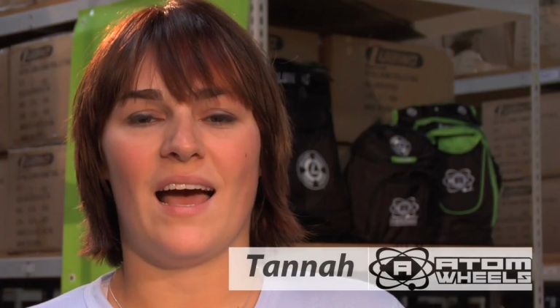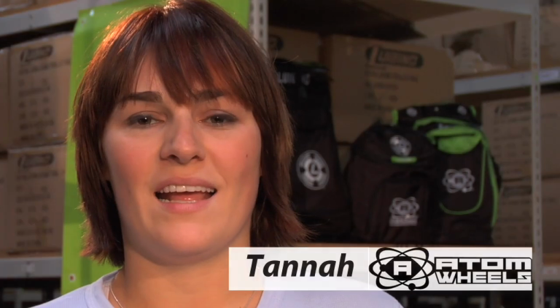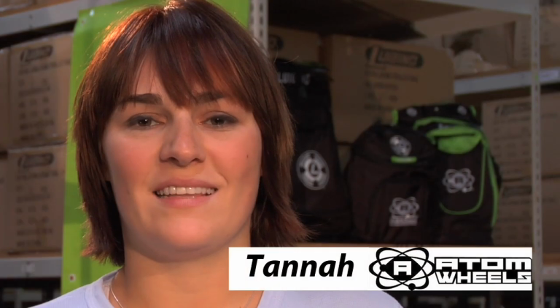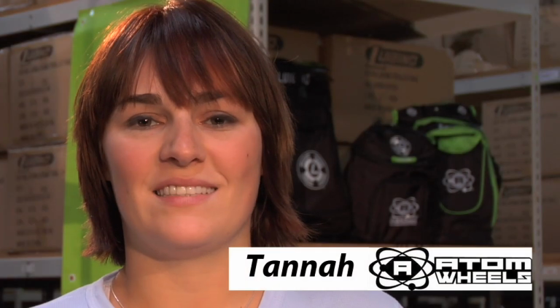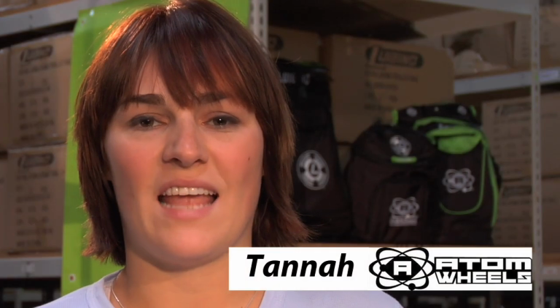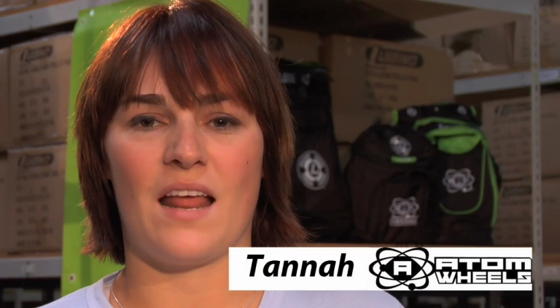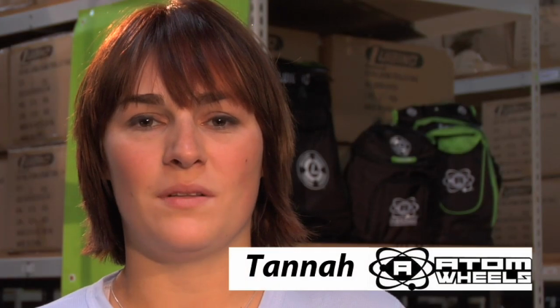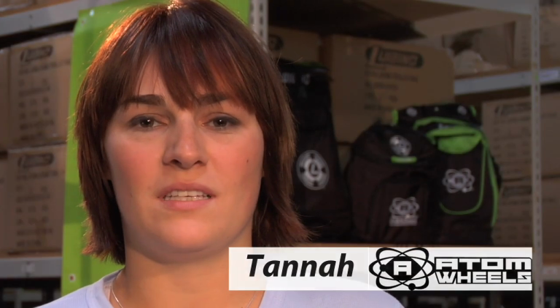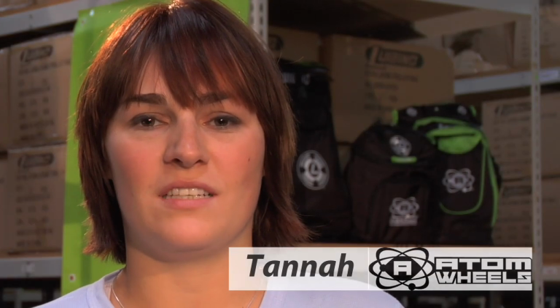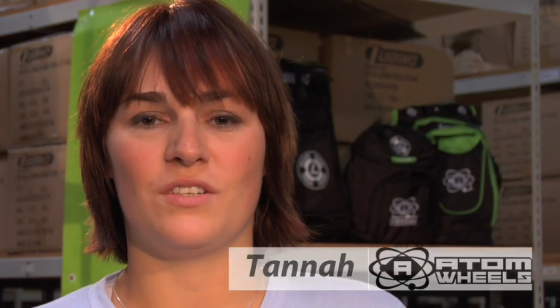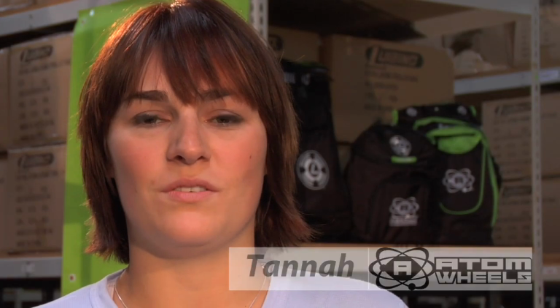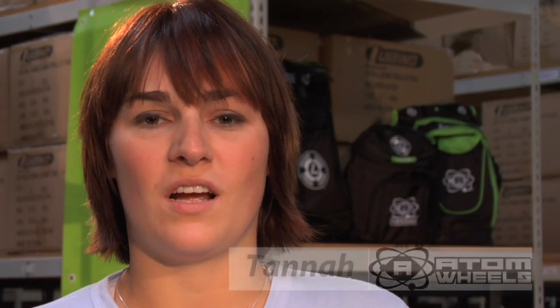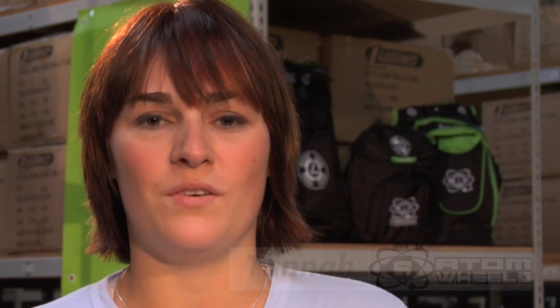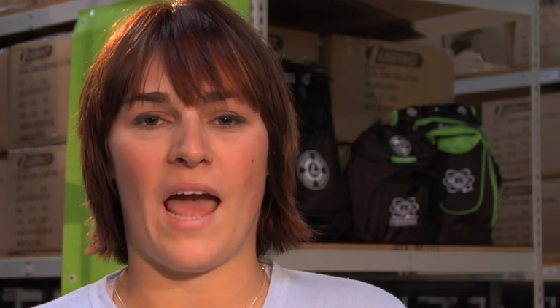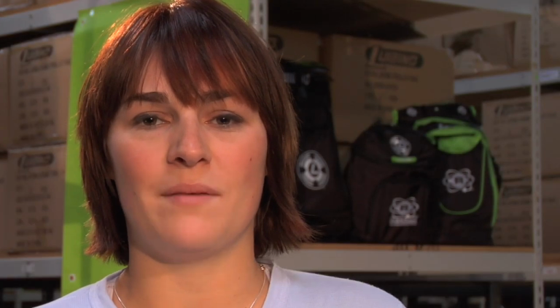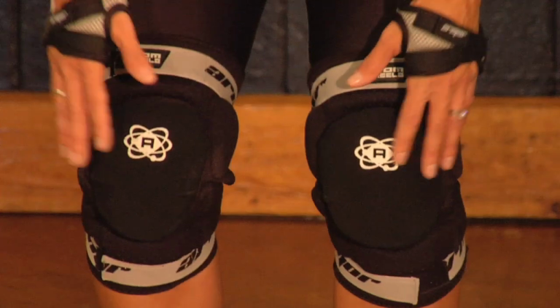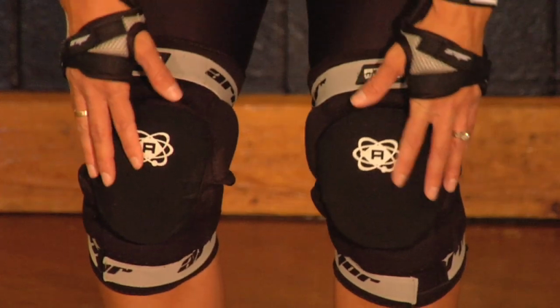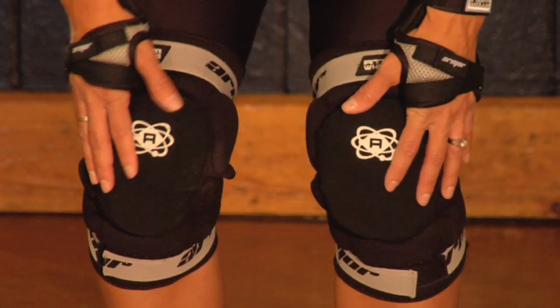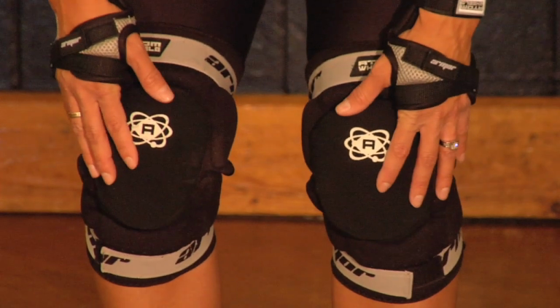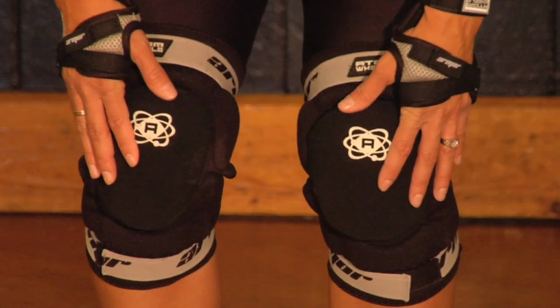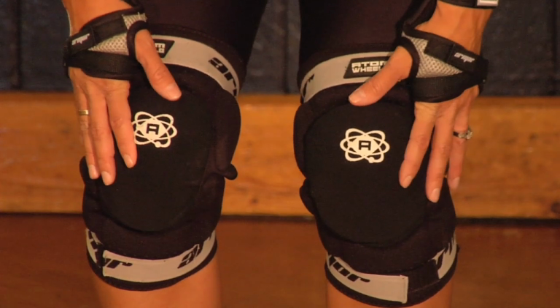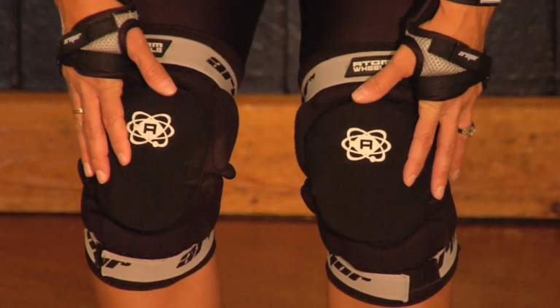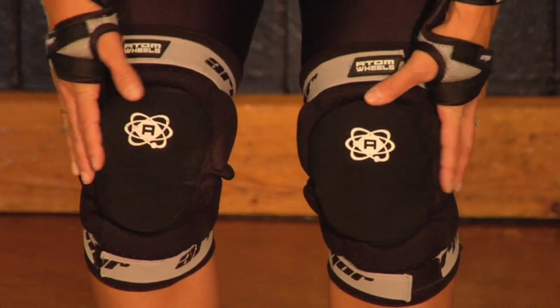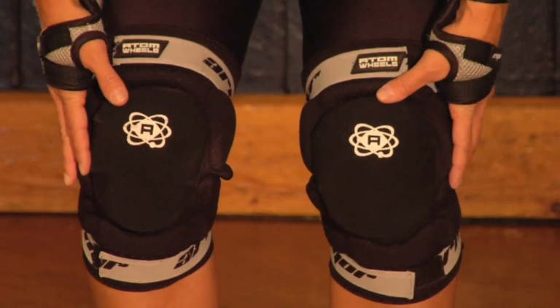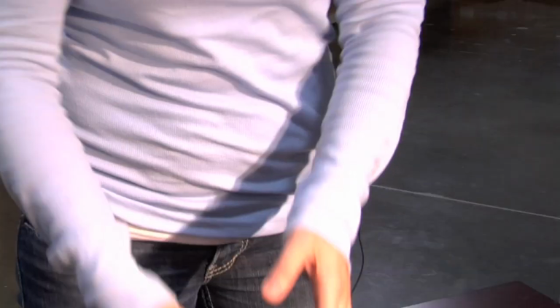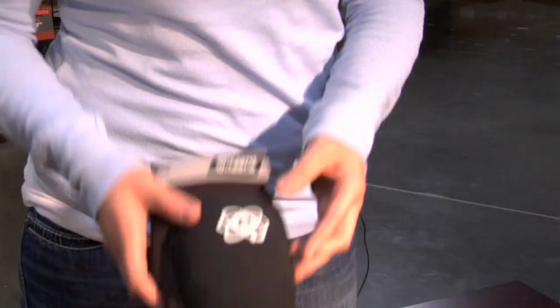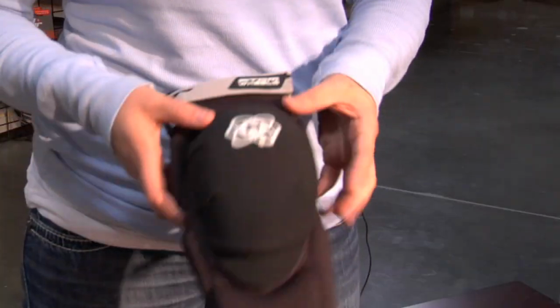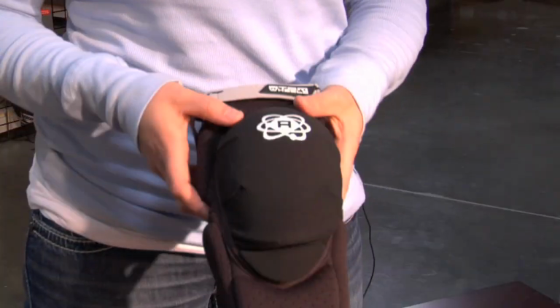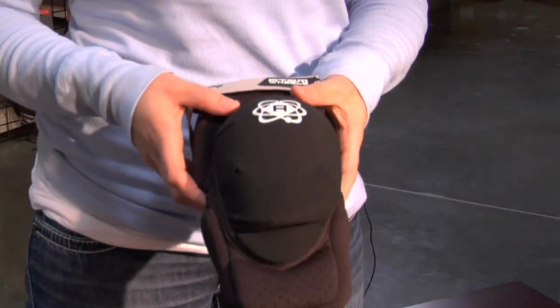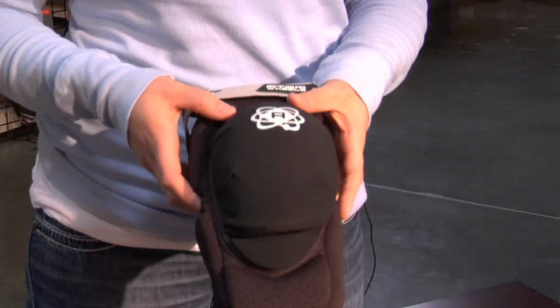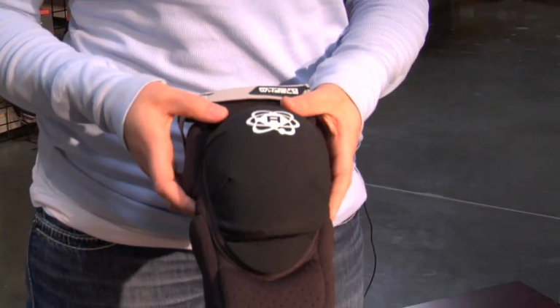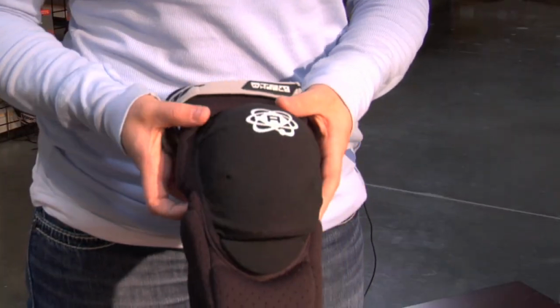Hi, this is Hannah to introduce our new Adam Gear Elite Knee Pad. This is our knee pad.